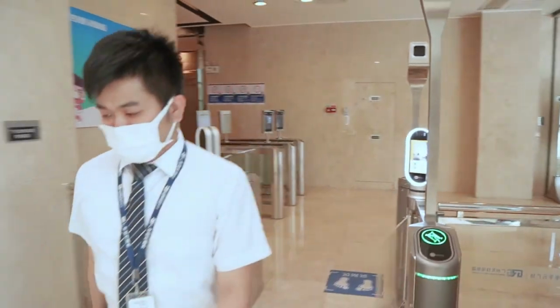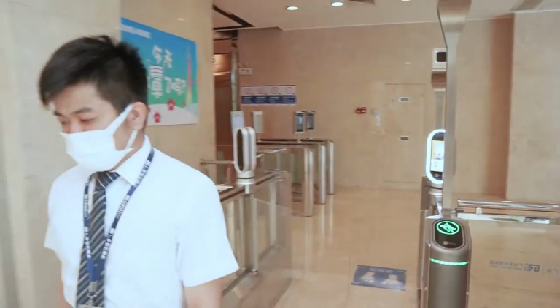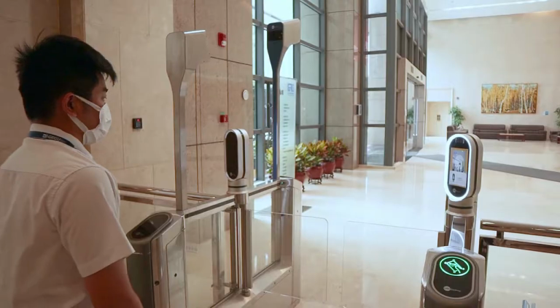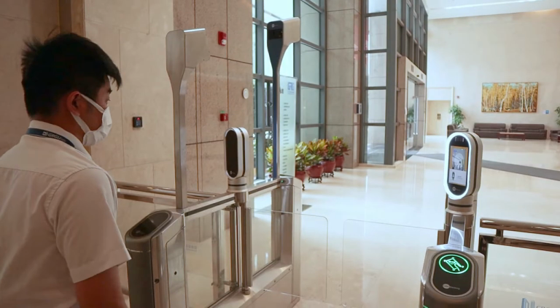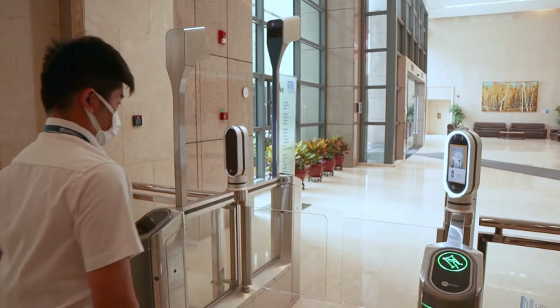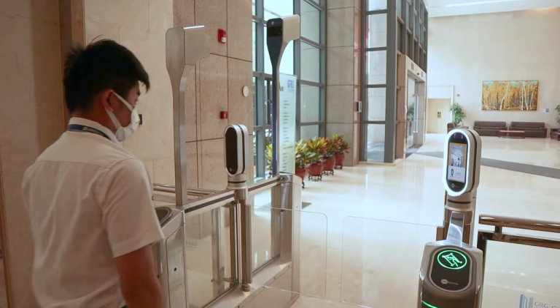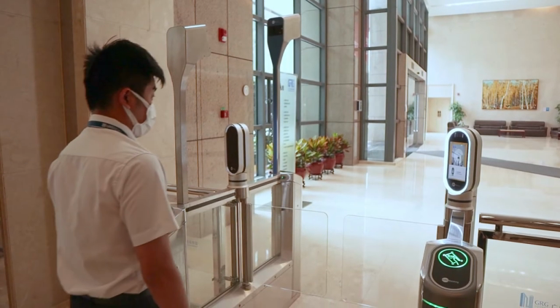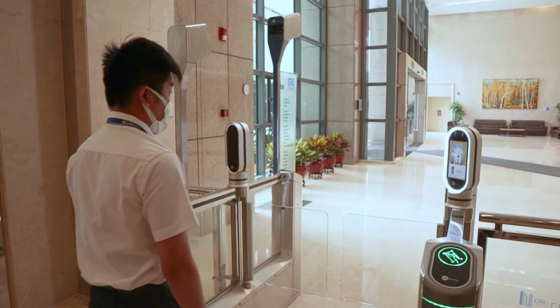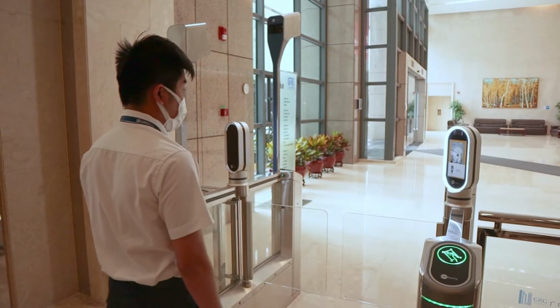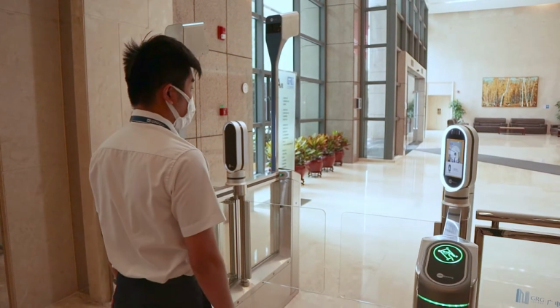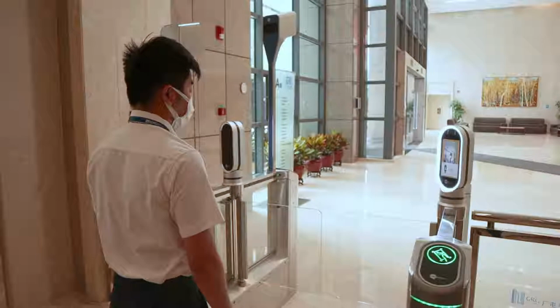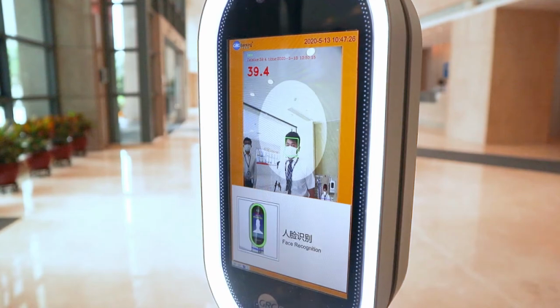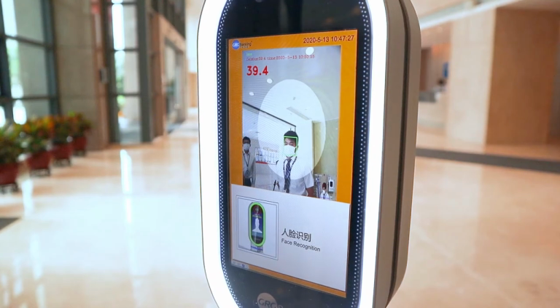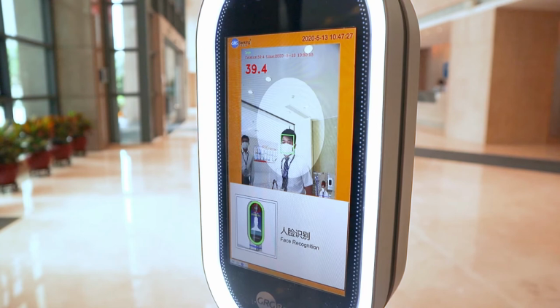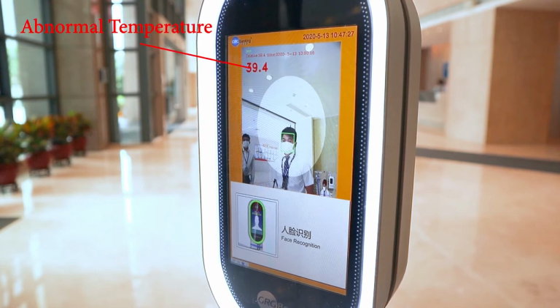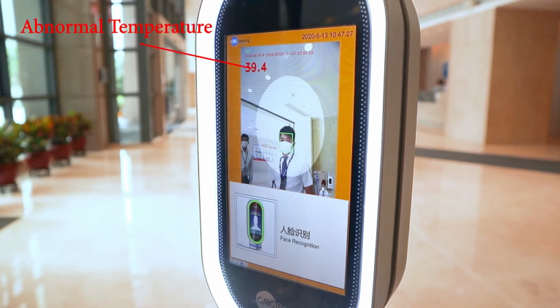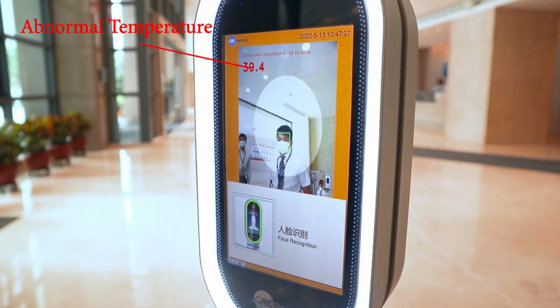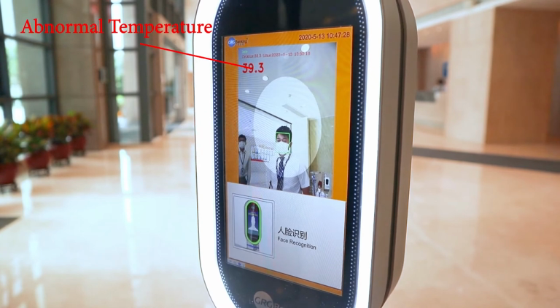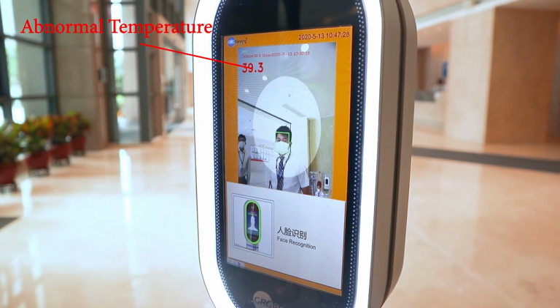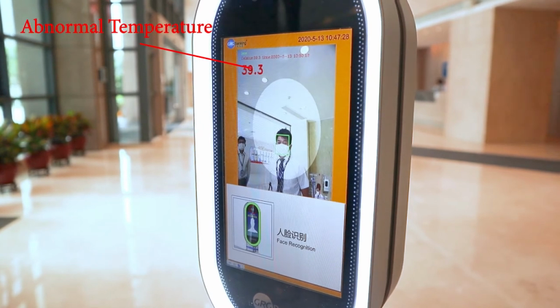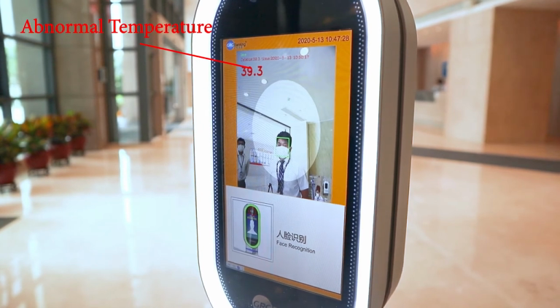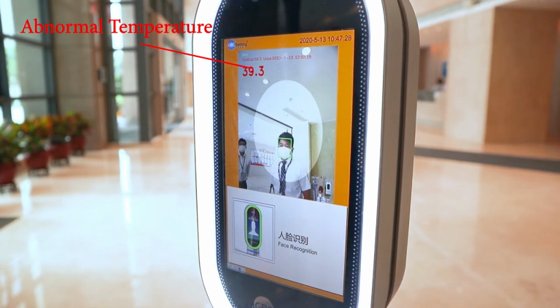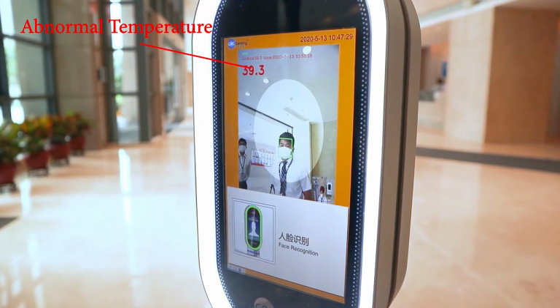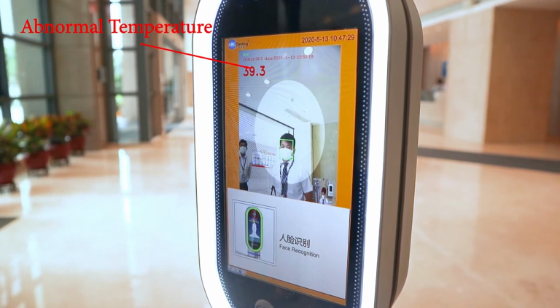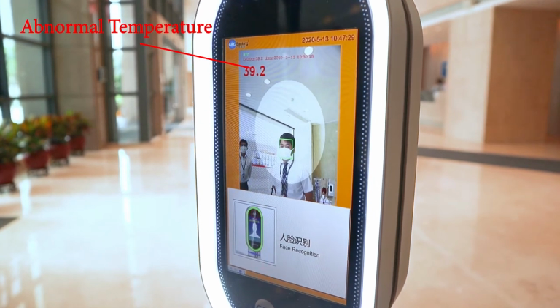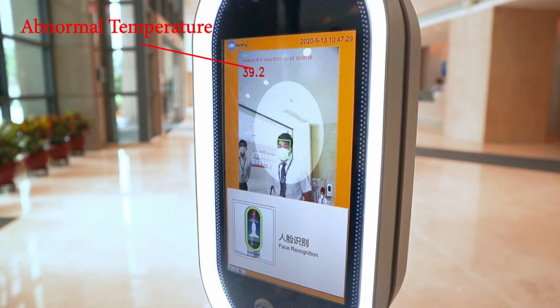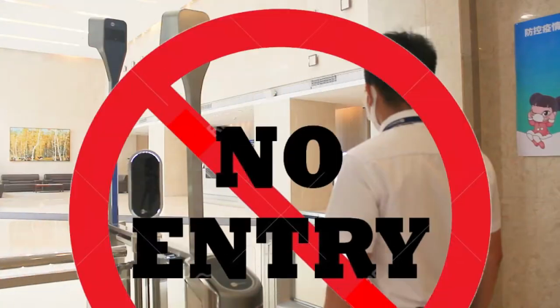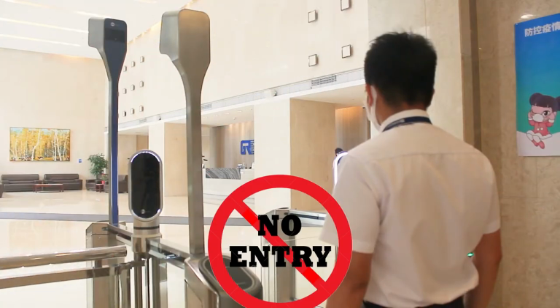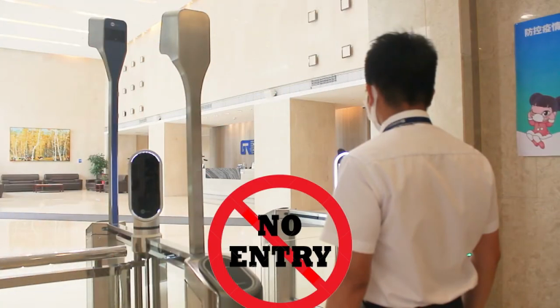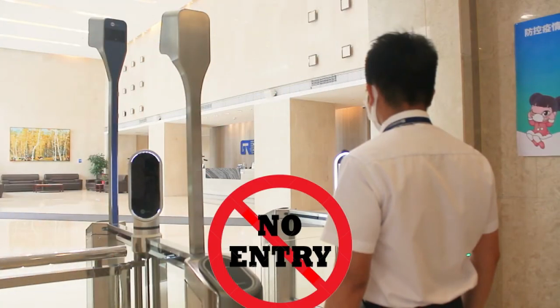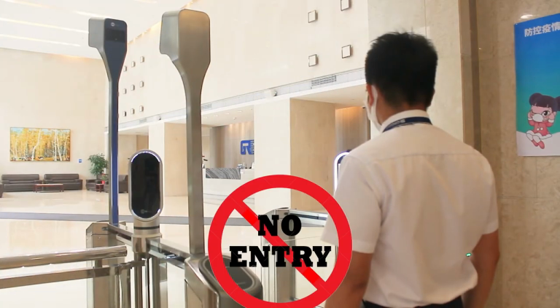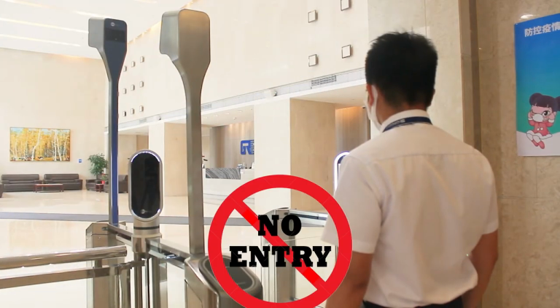With configurable parameters, employees experiencing abnormal body temperatures will not be allowed to enter.